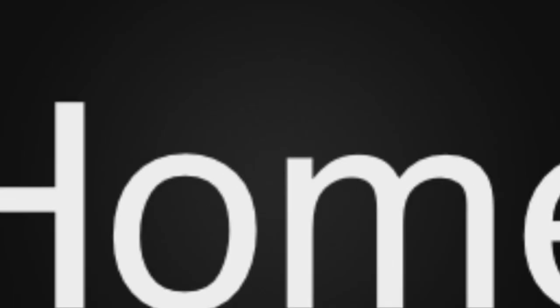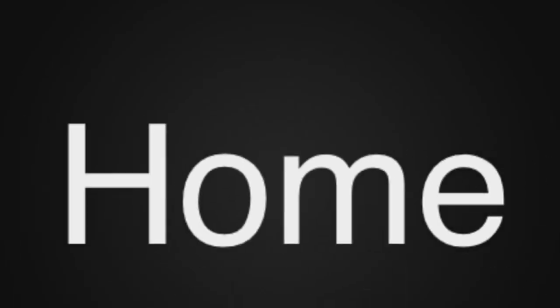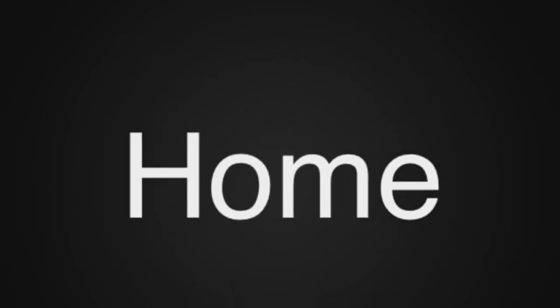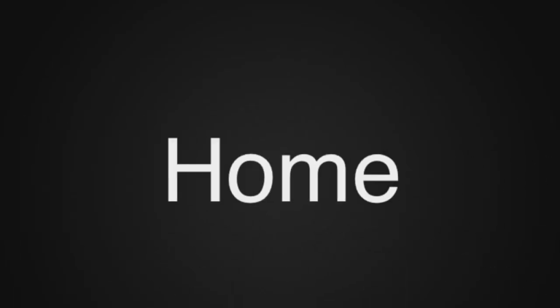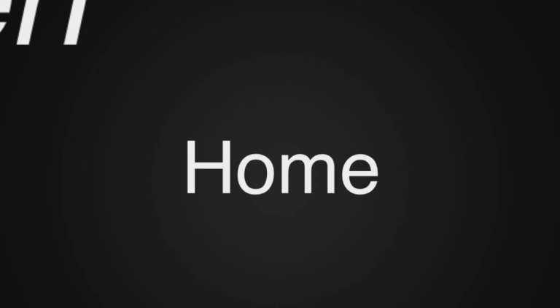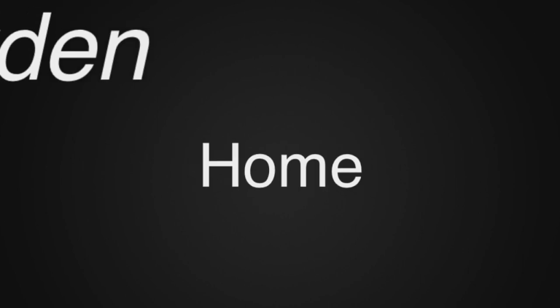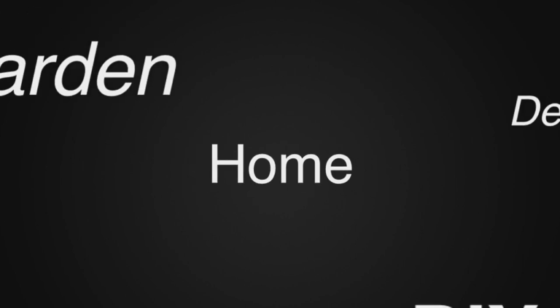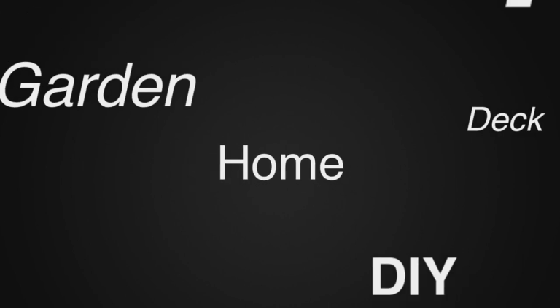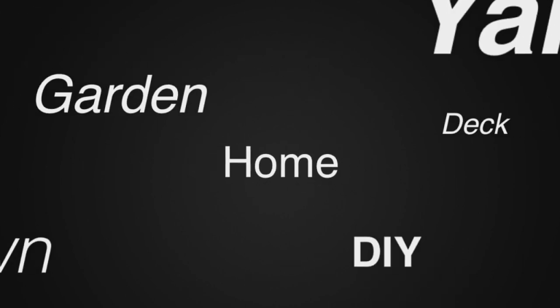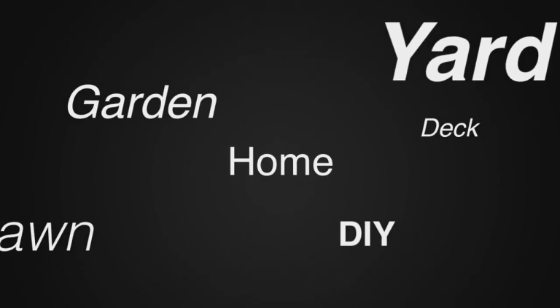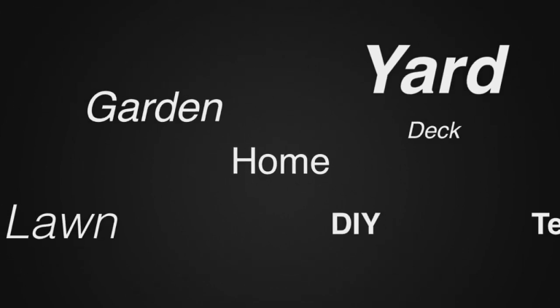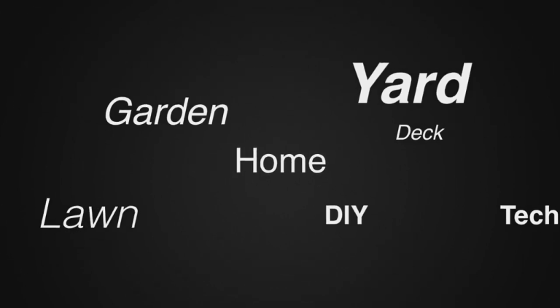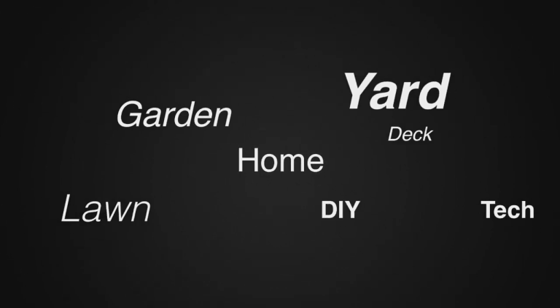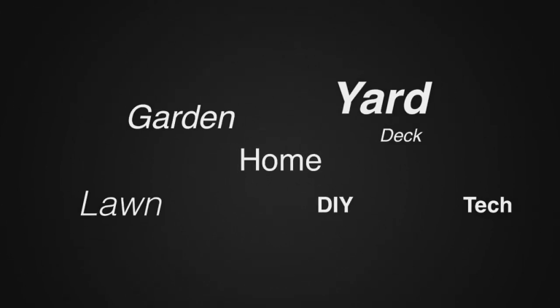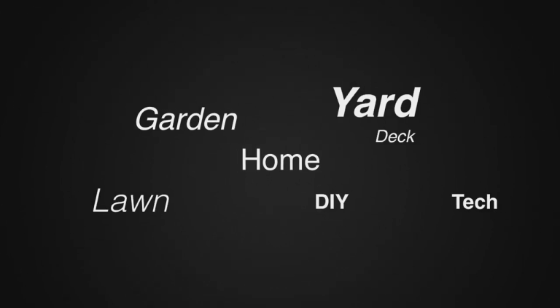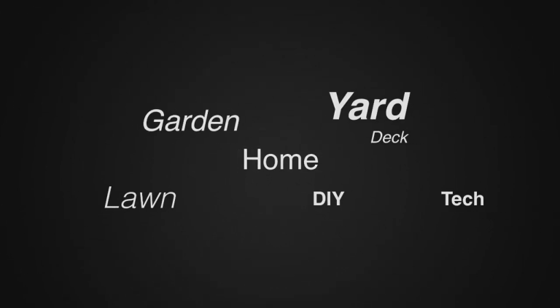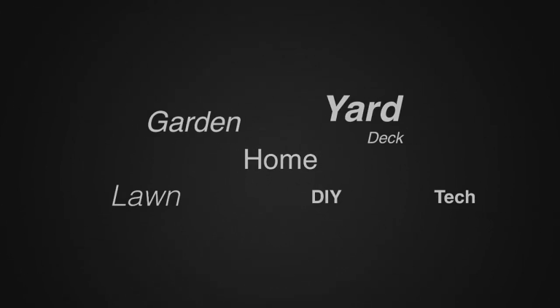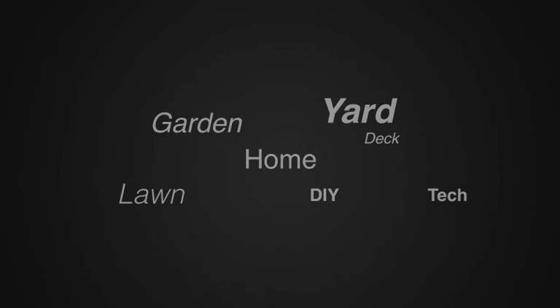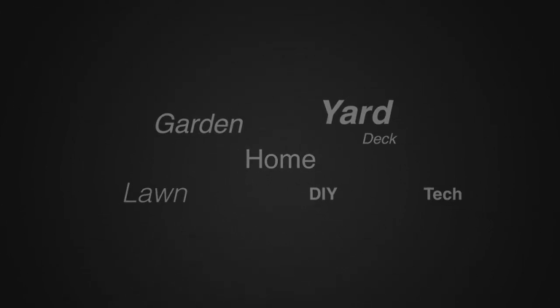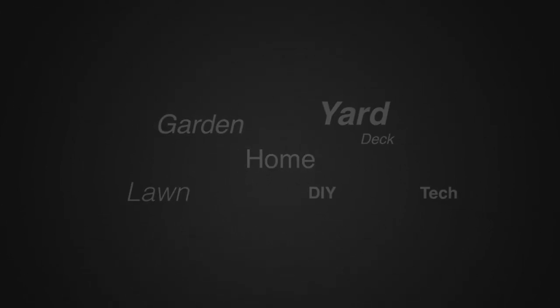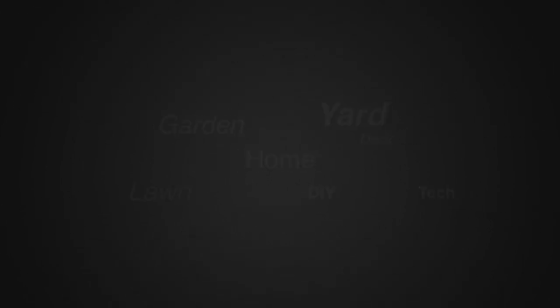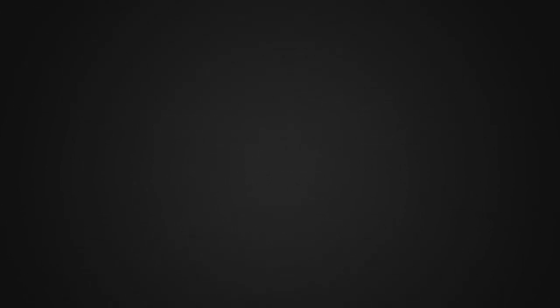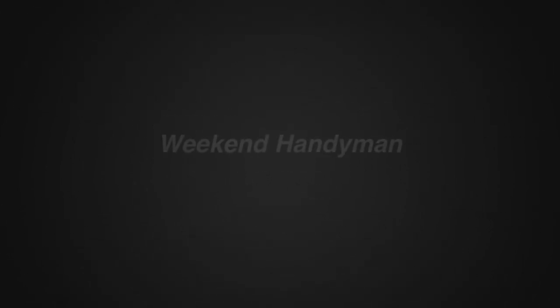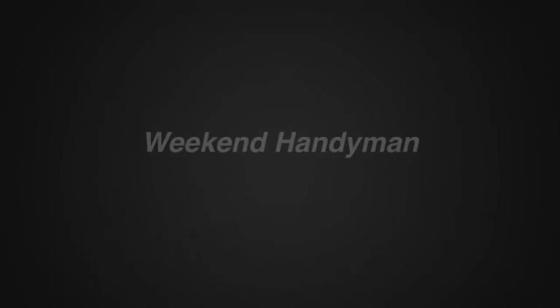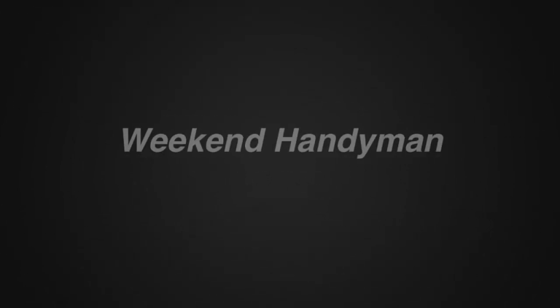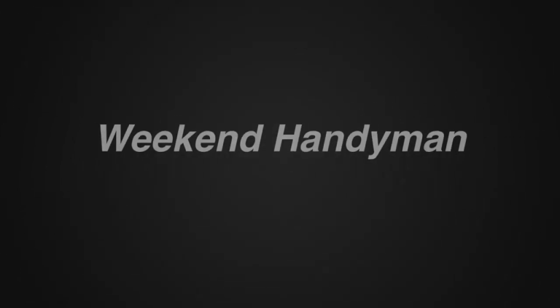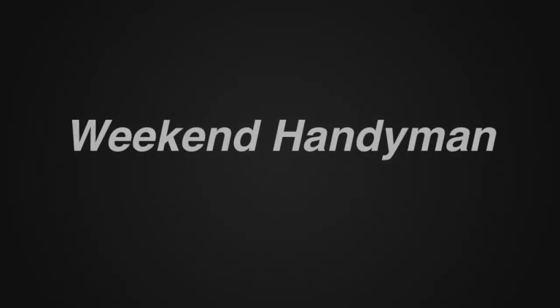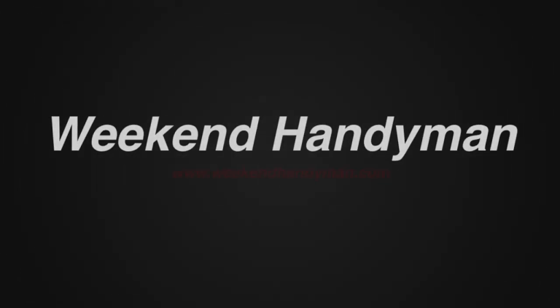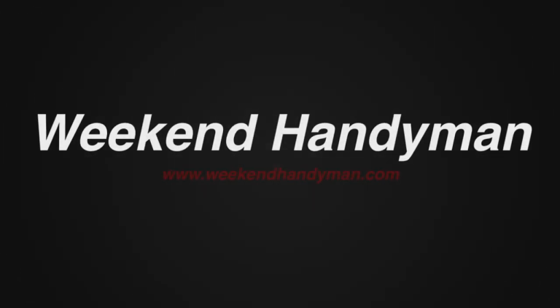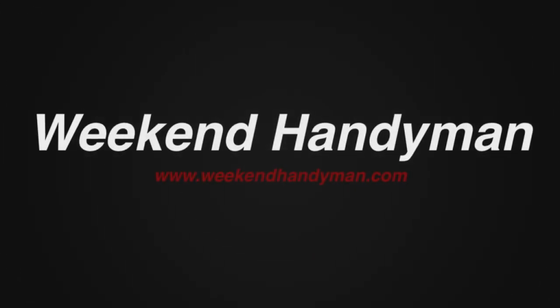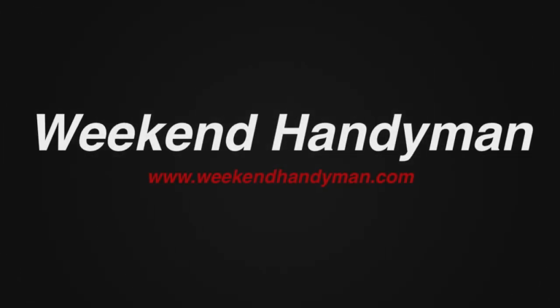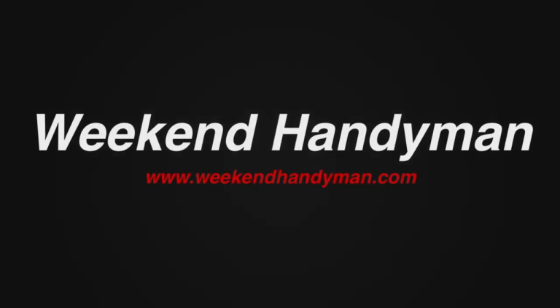For more tips and how-to videos, go to WeekendHandyman.com. We'll see you next time.